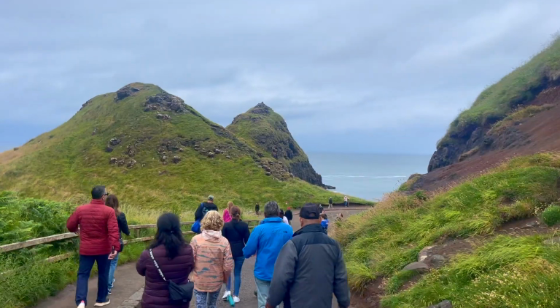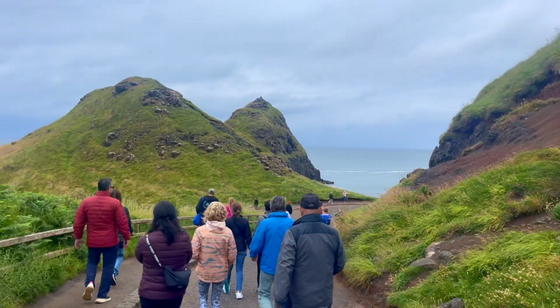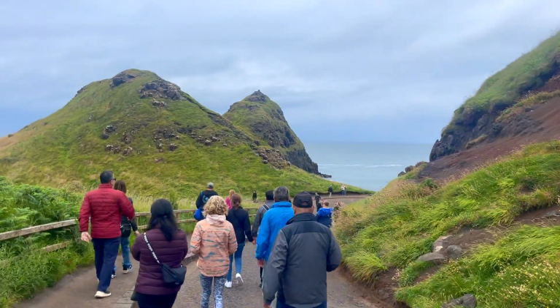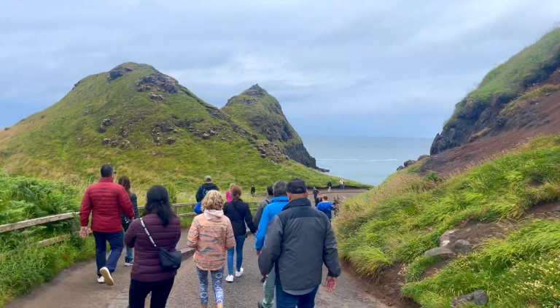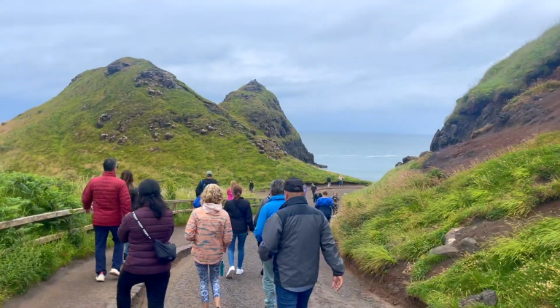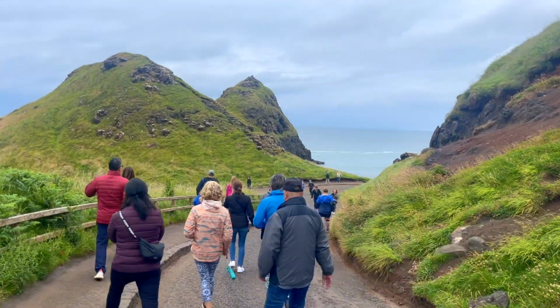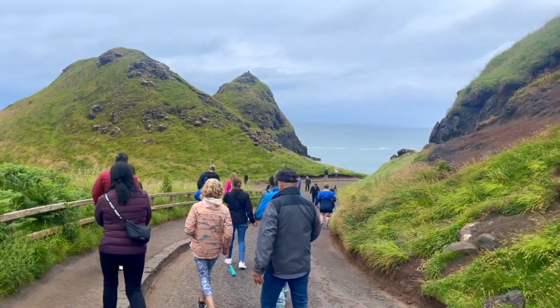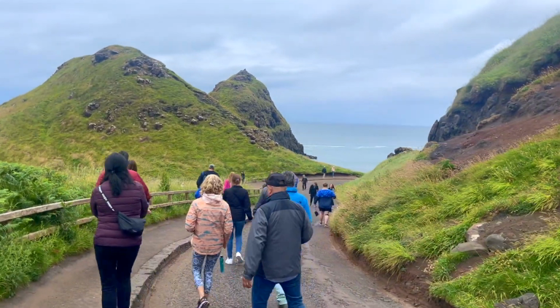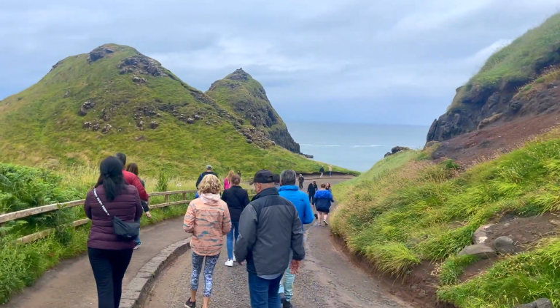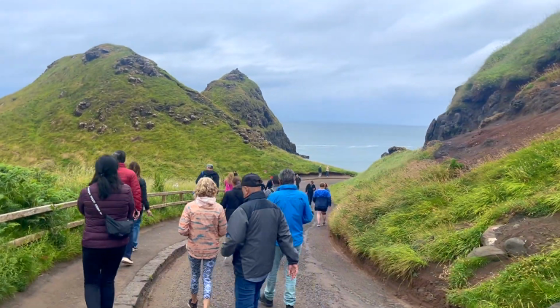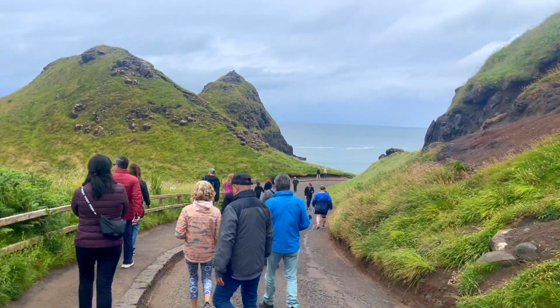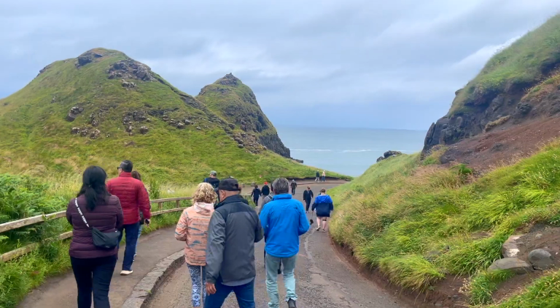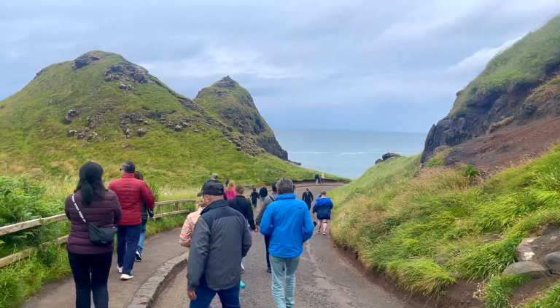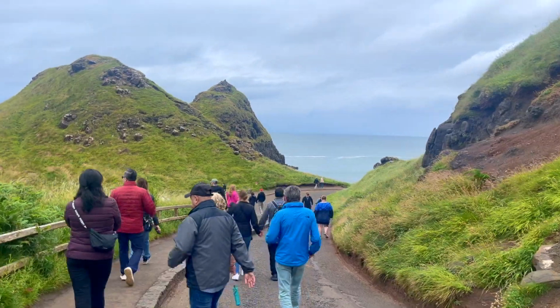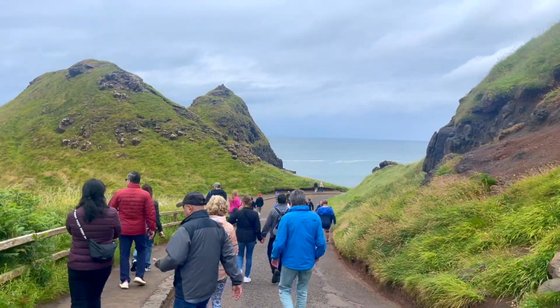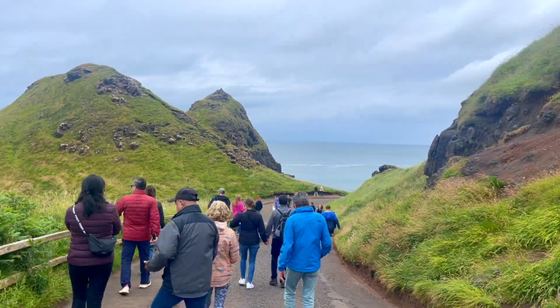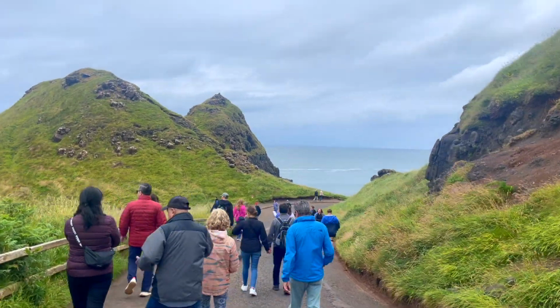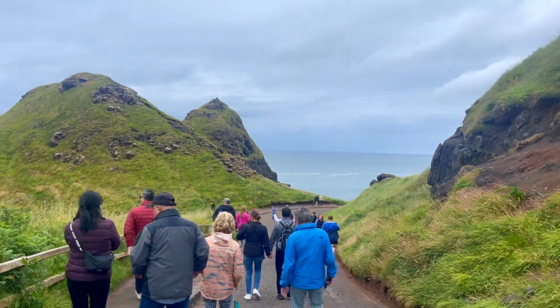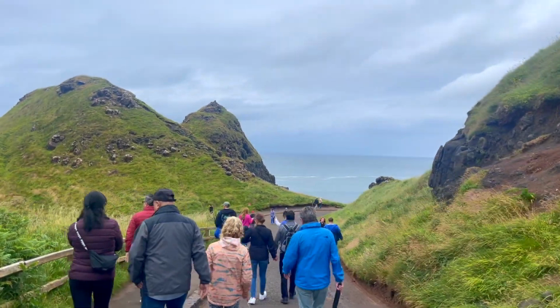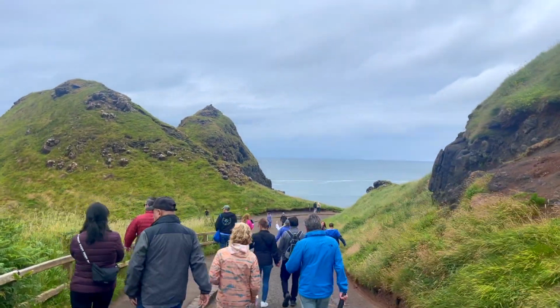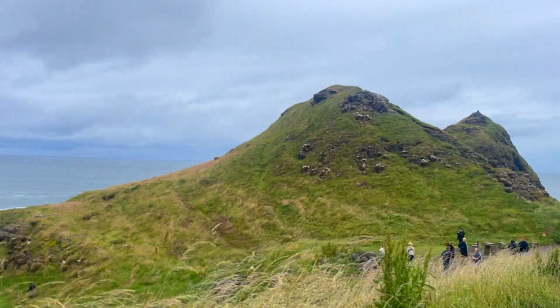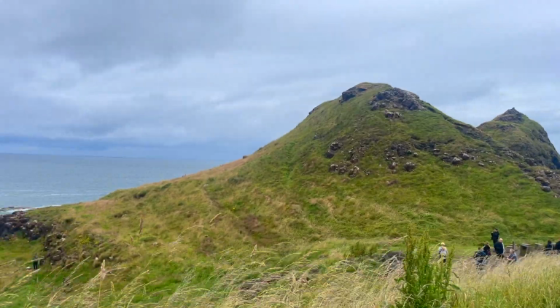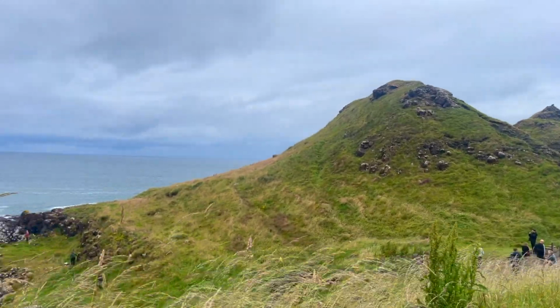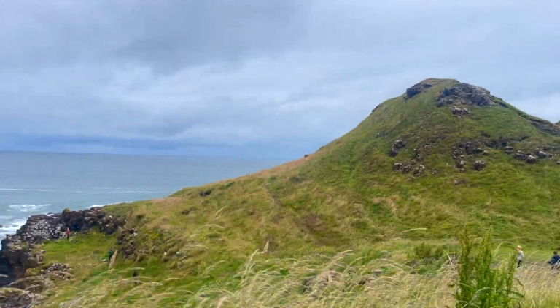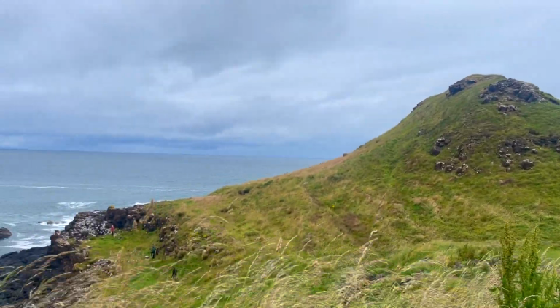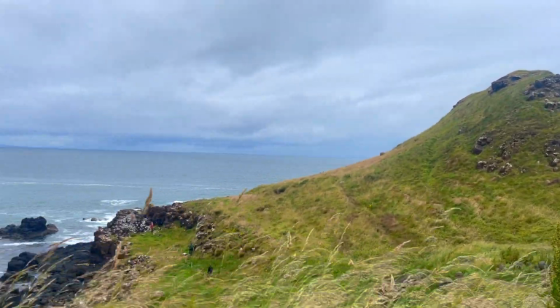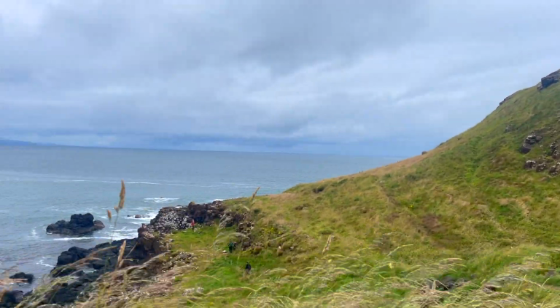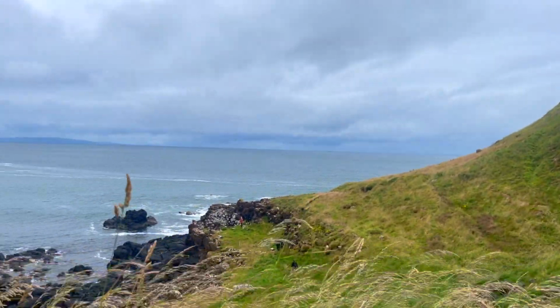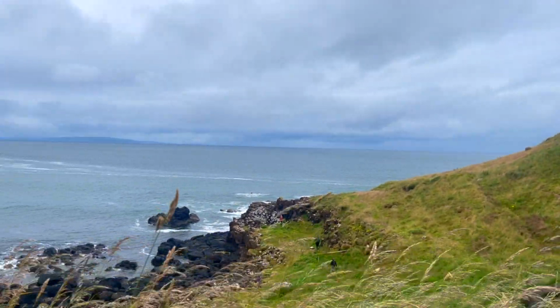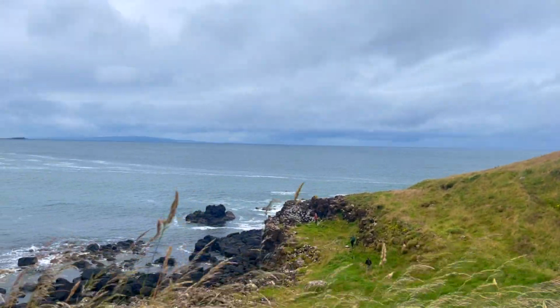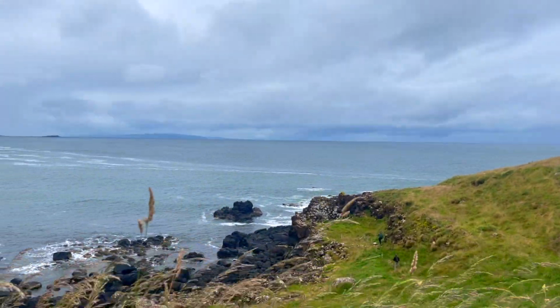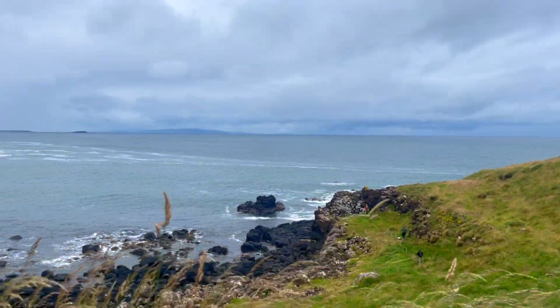But on your way down, you'll see plenty of corners to take a picture with the sea, the stones, and the hills in the backdrop.